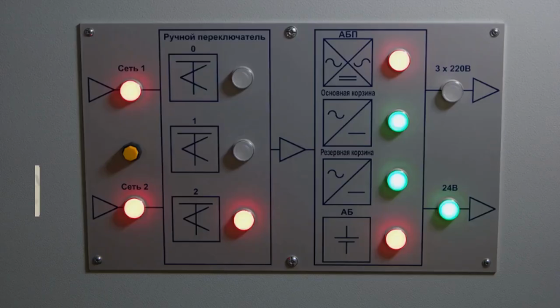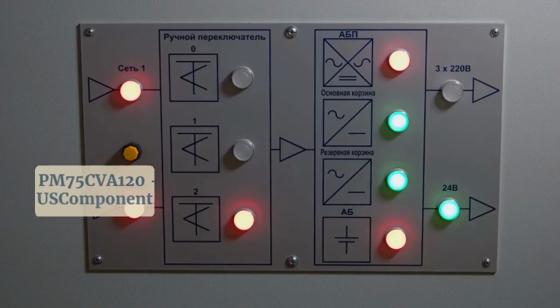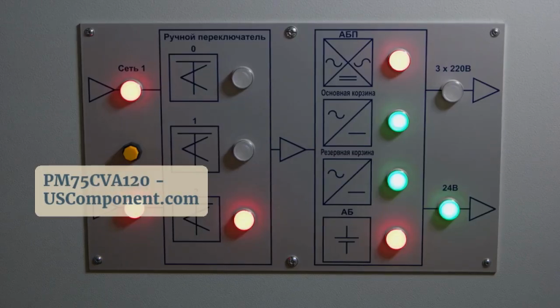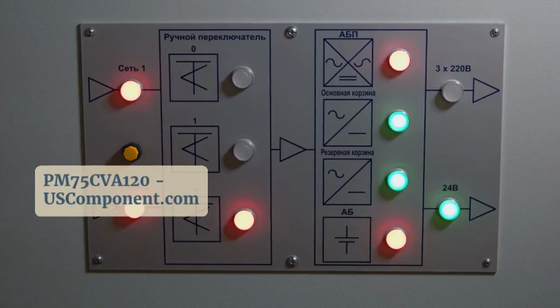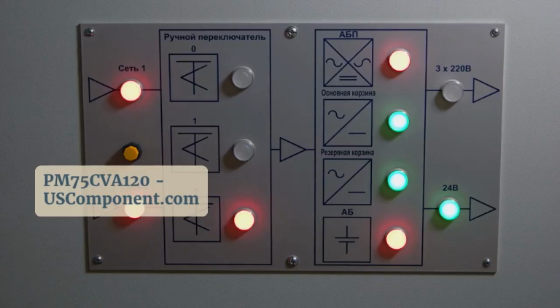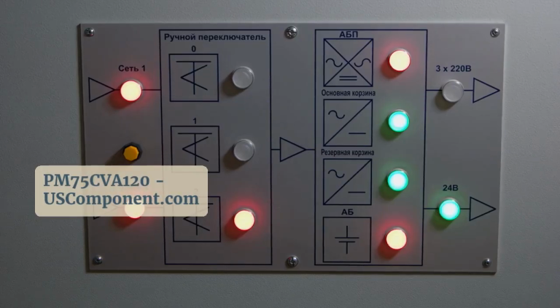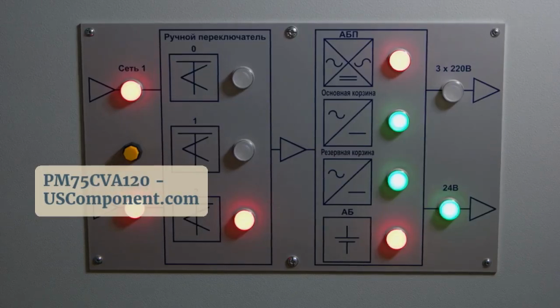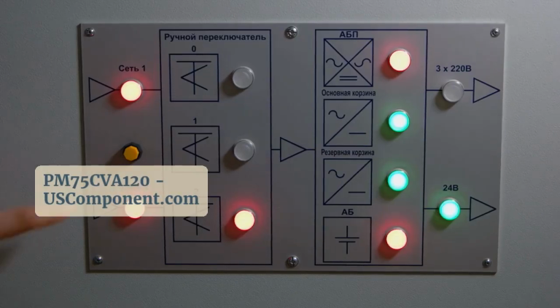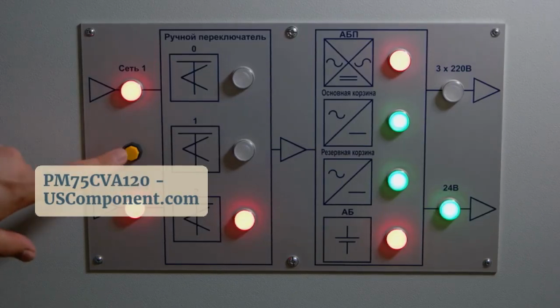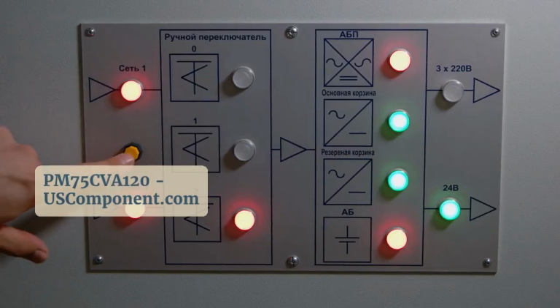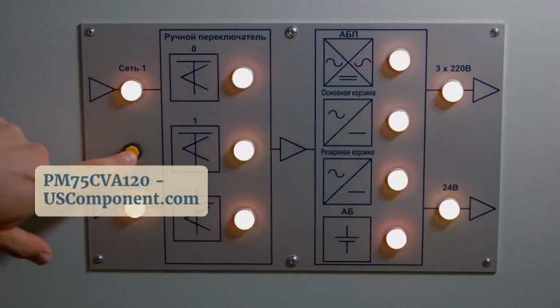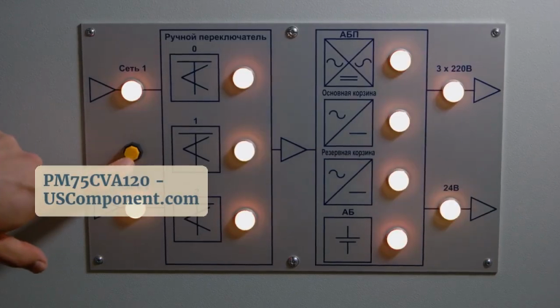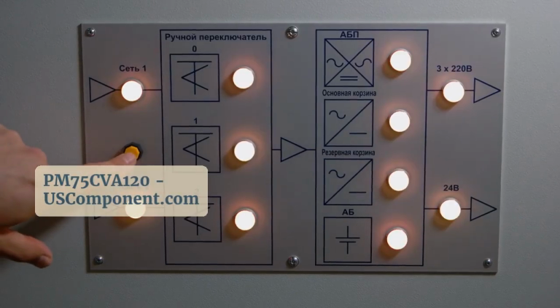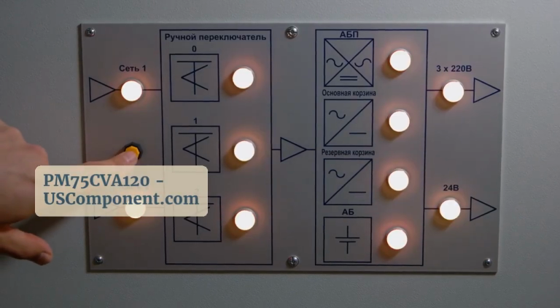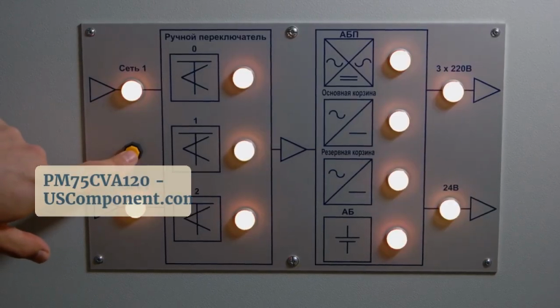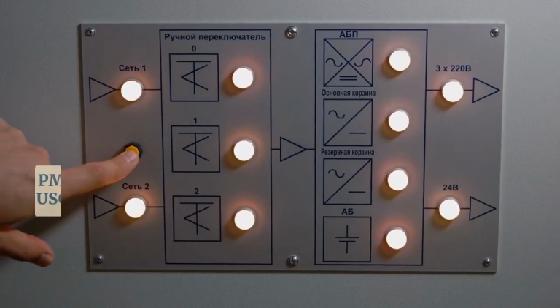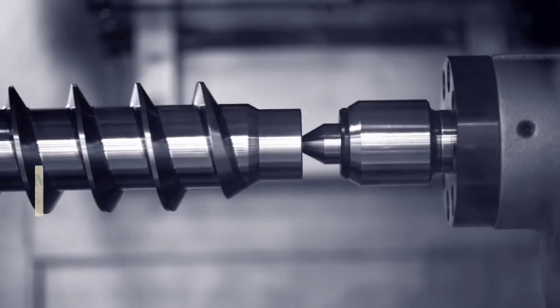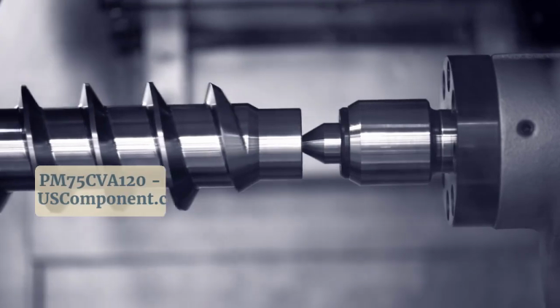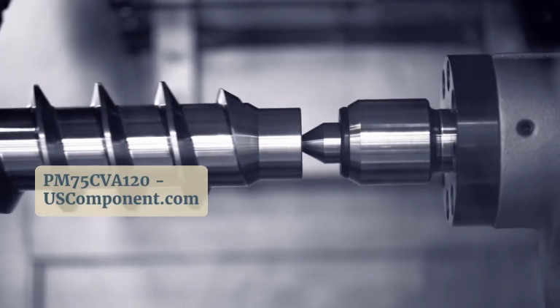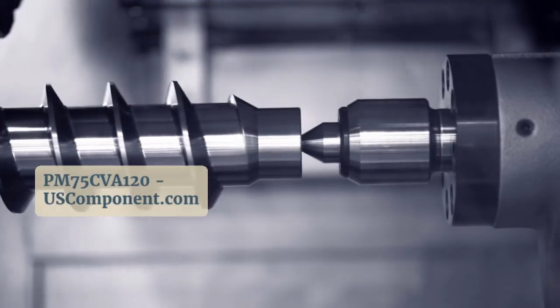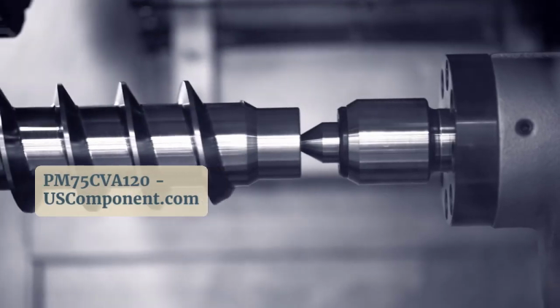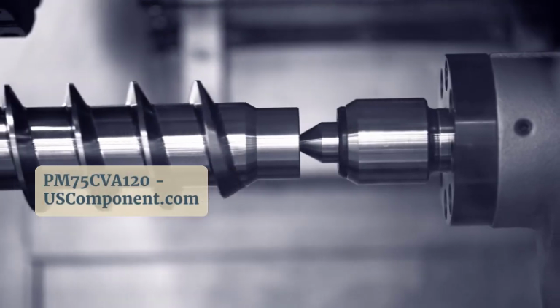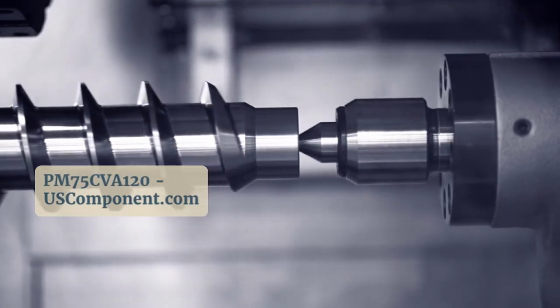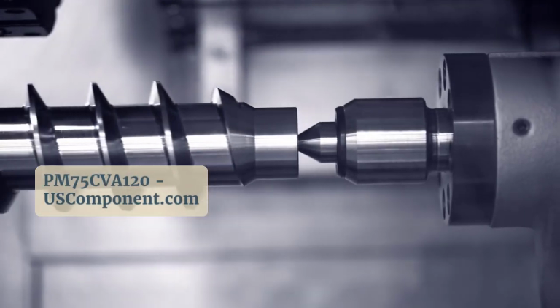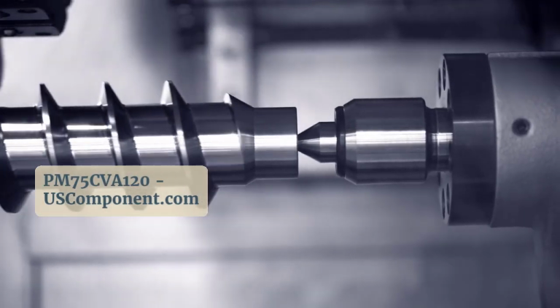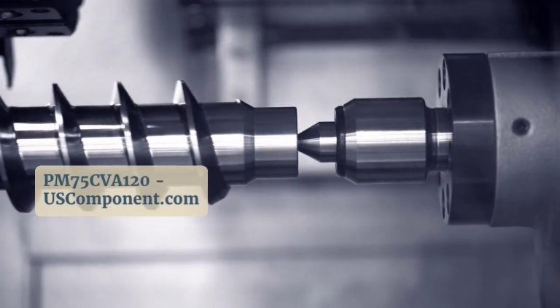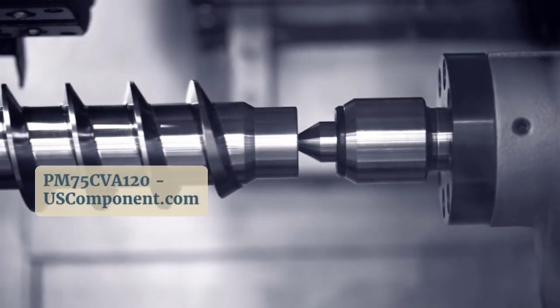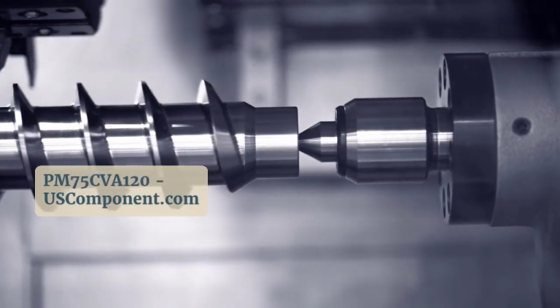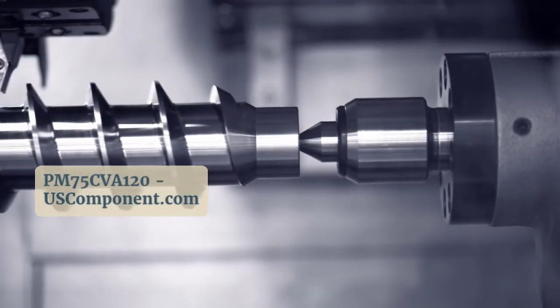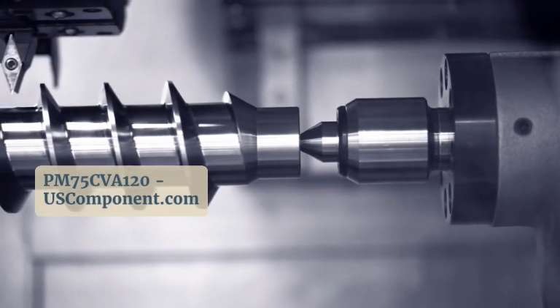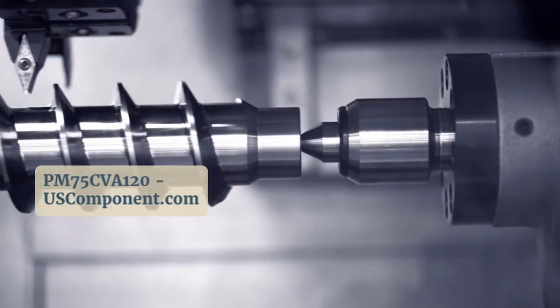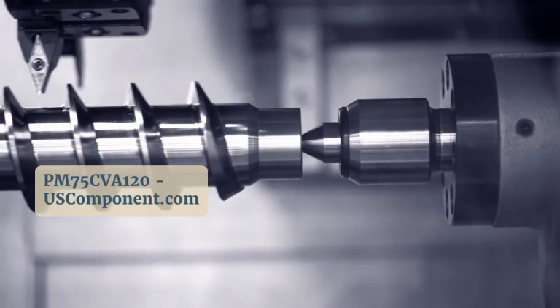This module's compact design and advanced semiconductor technology minimize switching losses, enhancing overall system performance.